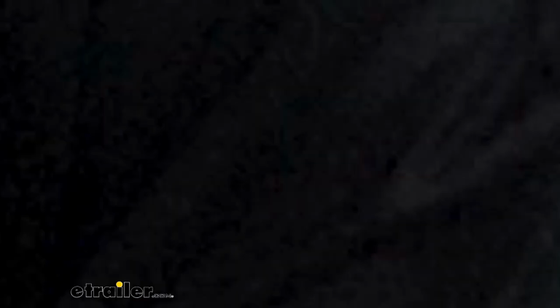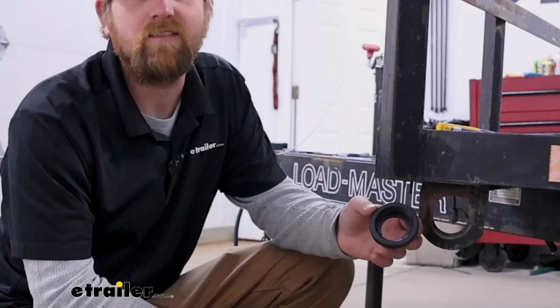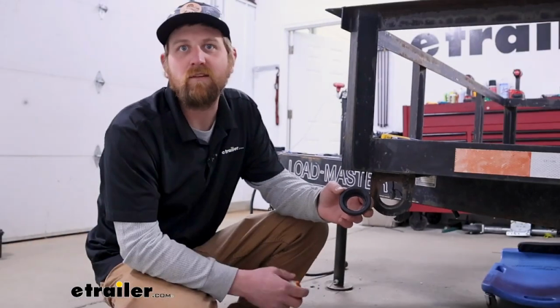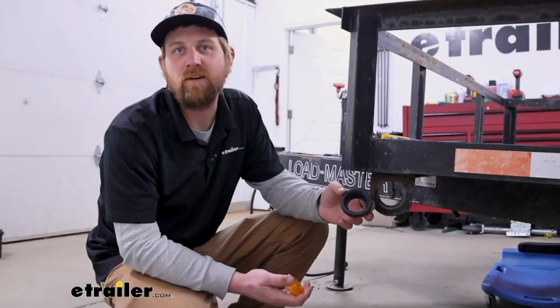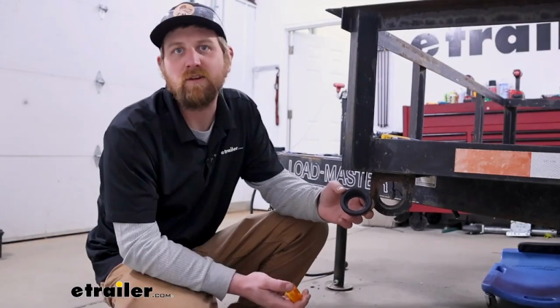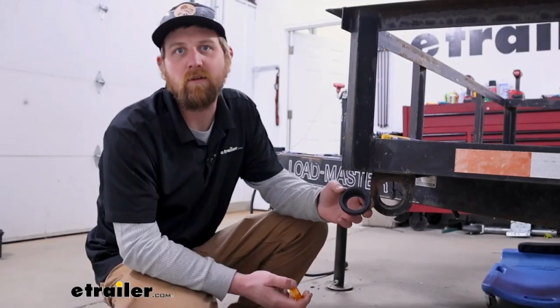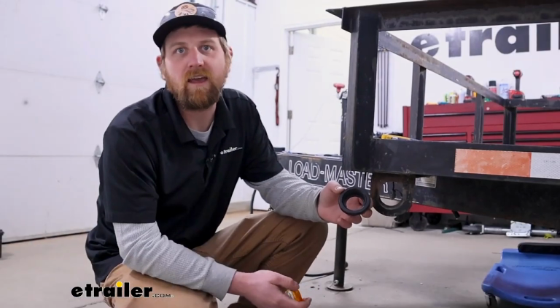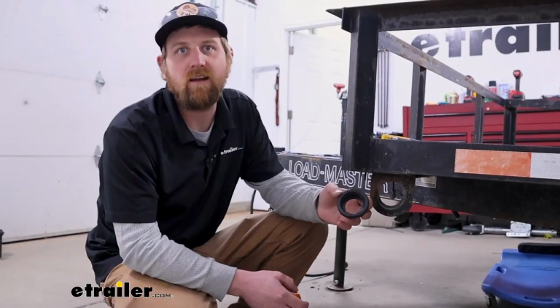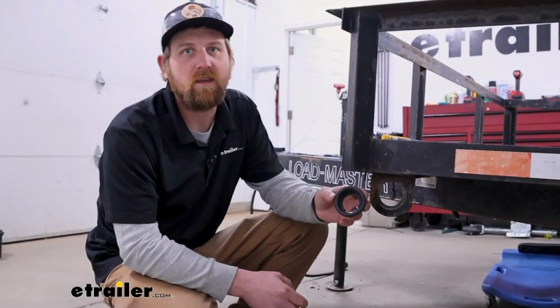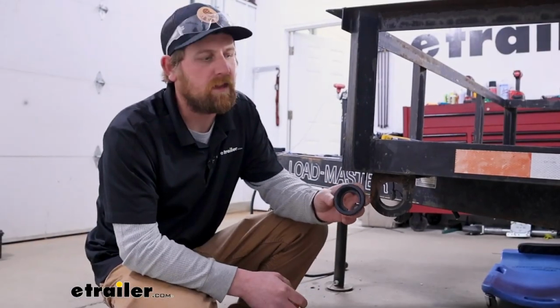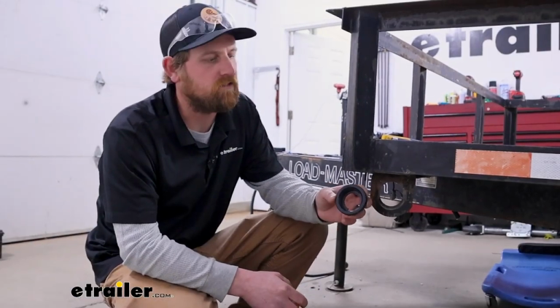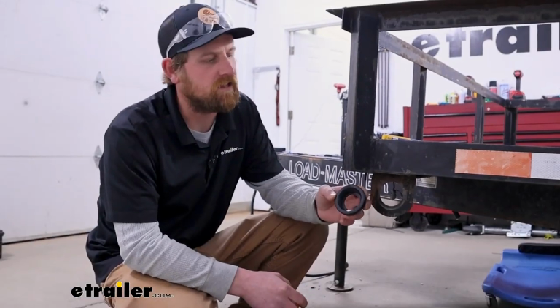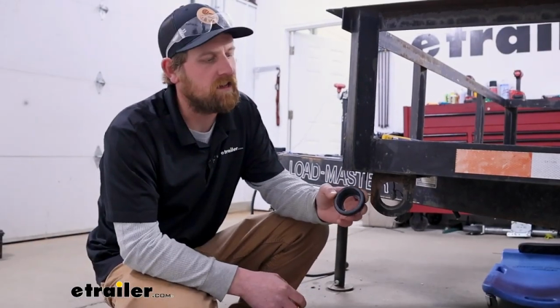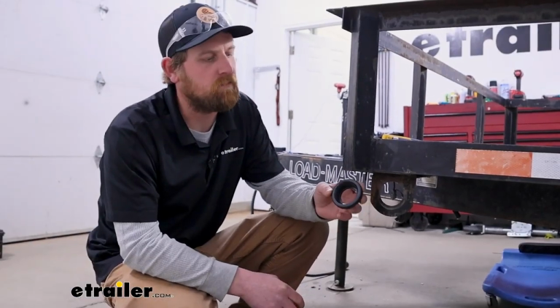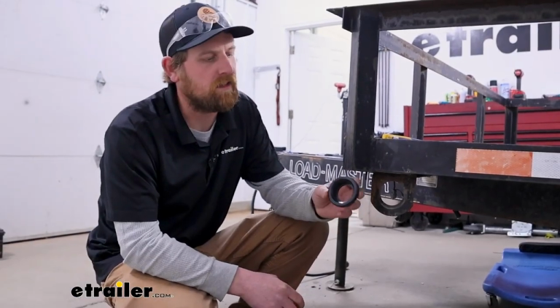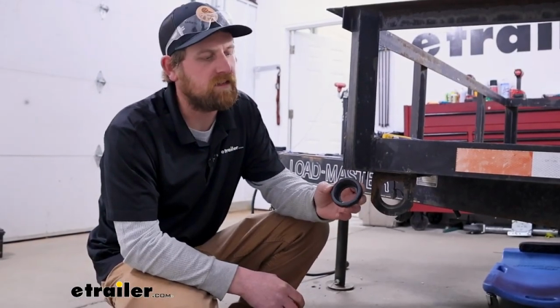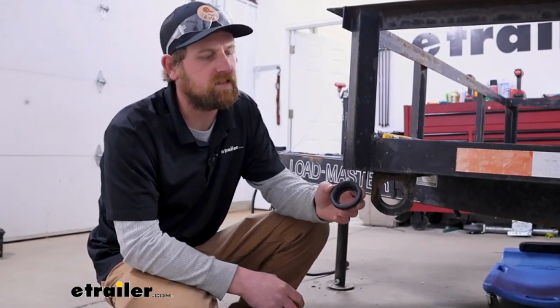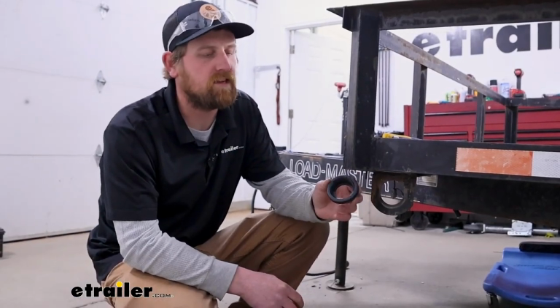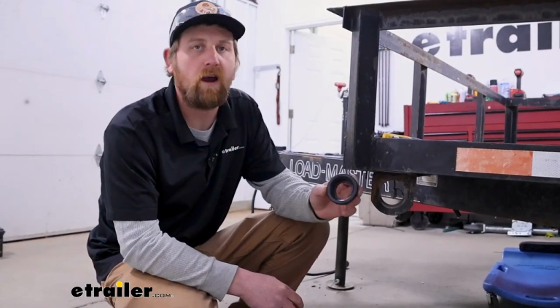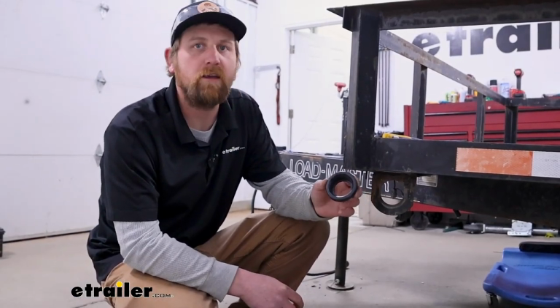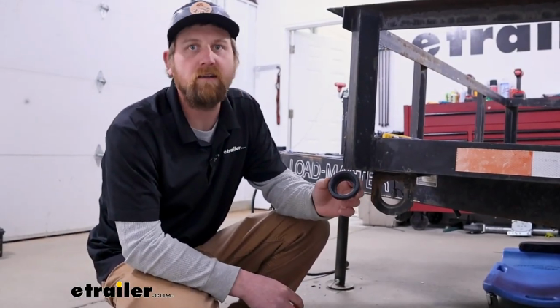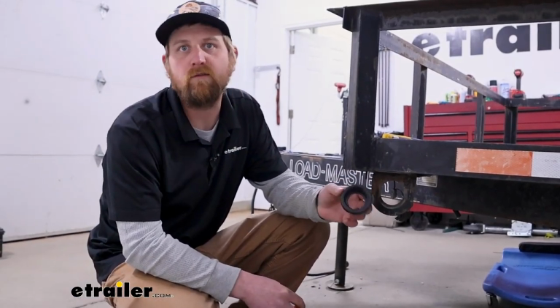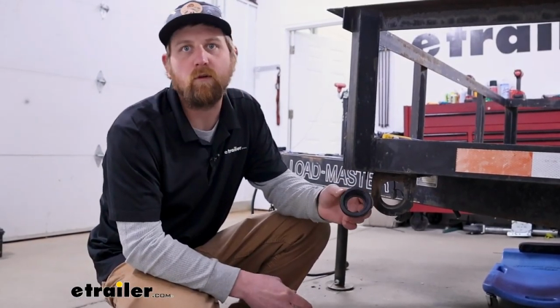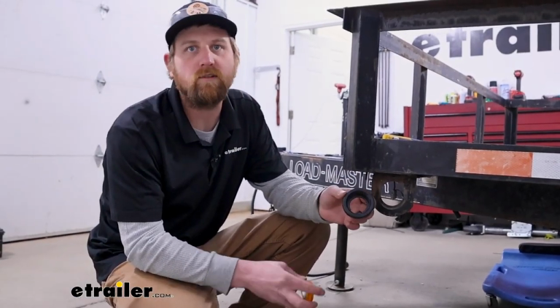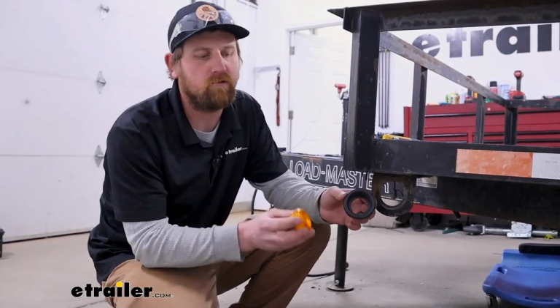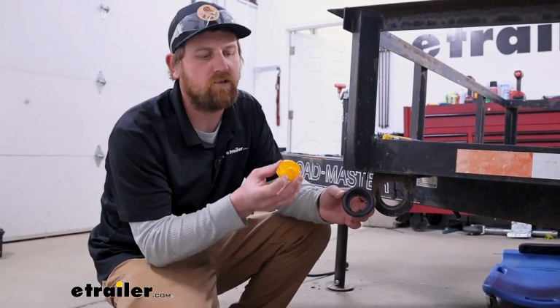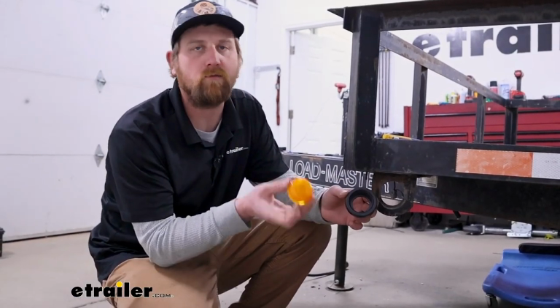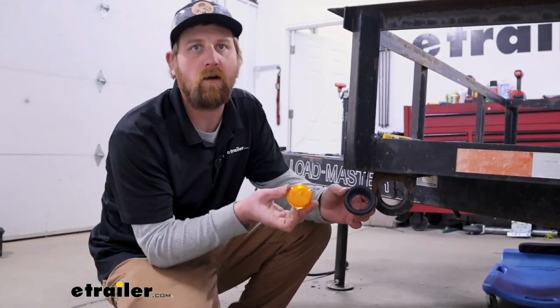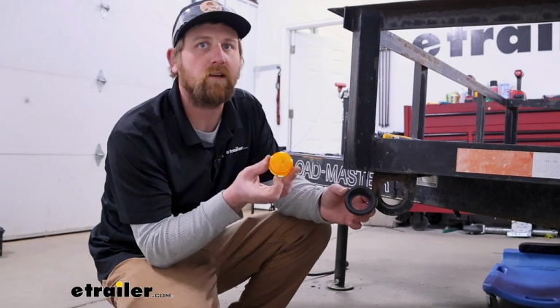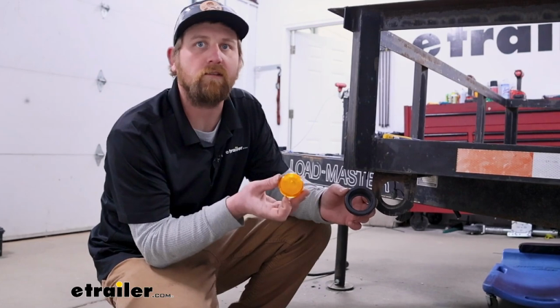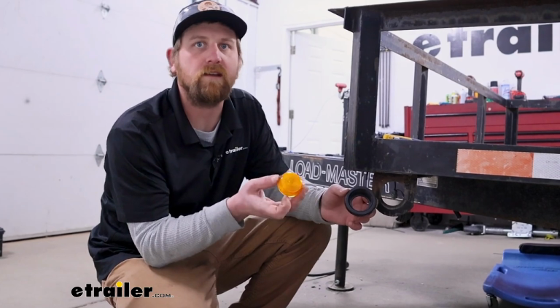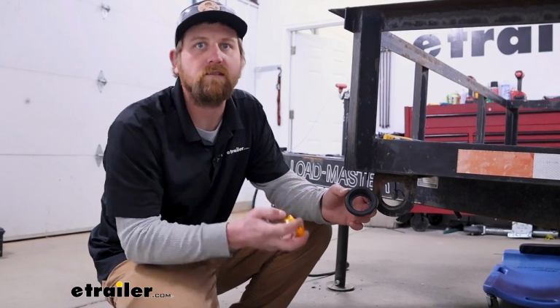And that'll finish up our look at the Peterson PVC grommet for two-inch round clearance lights.